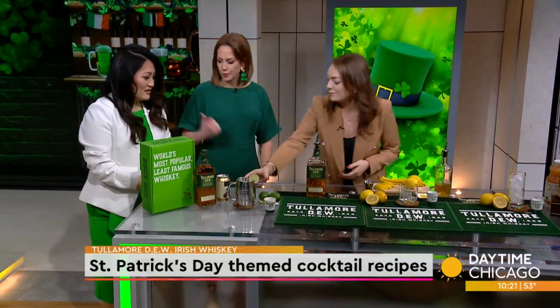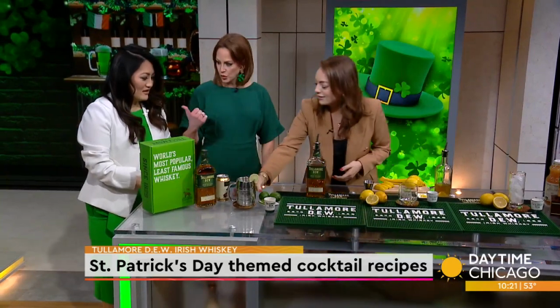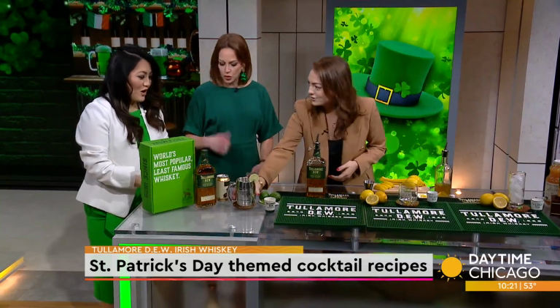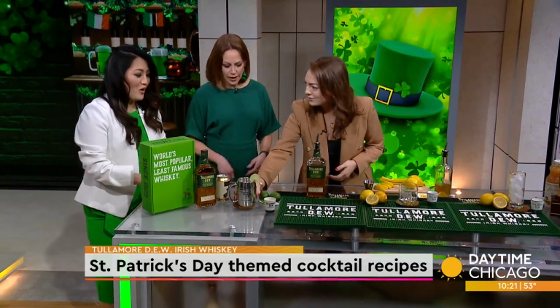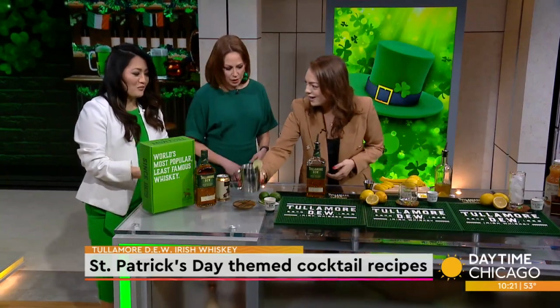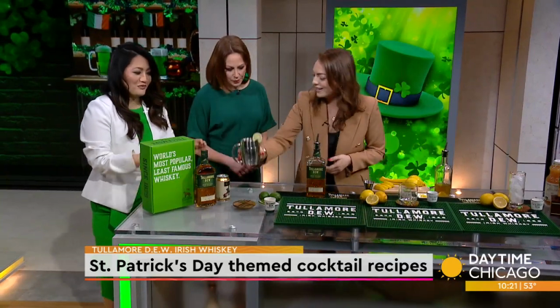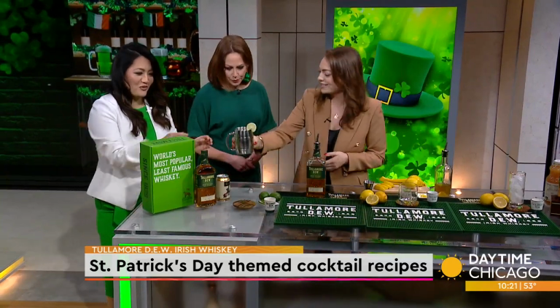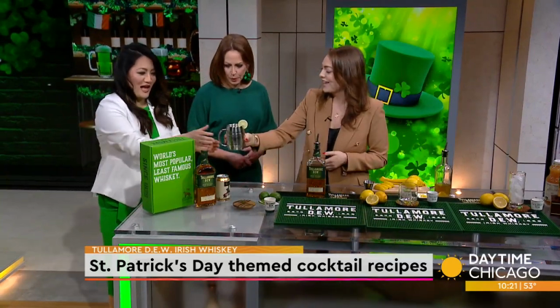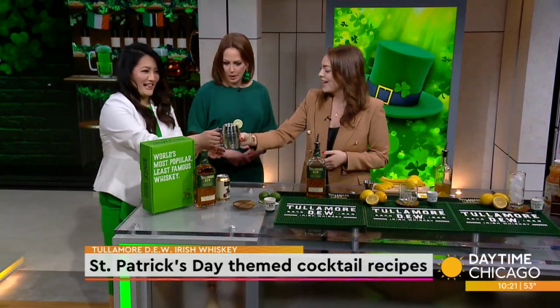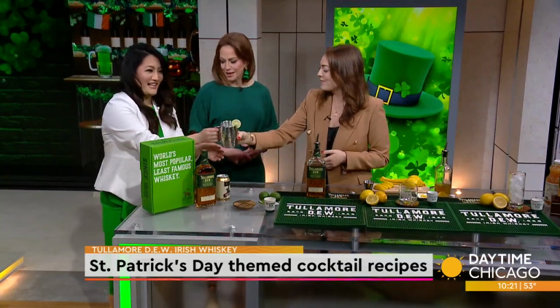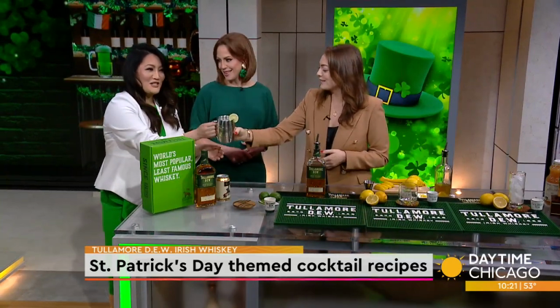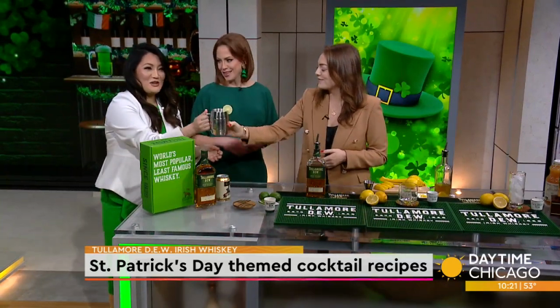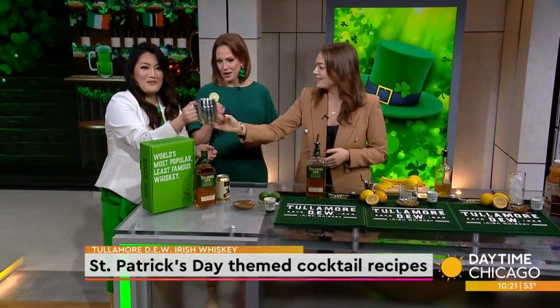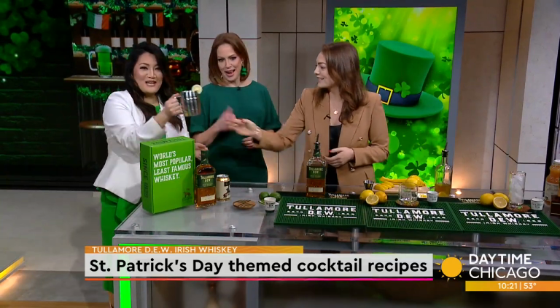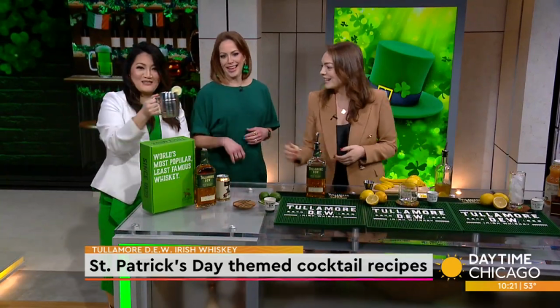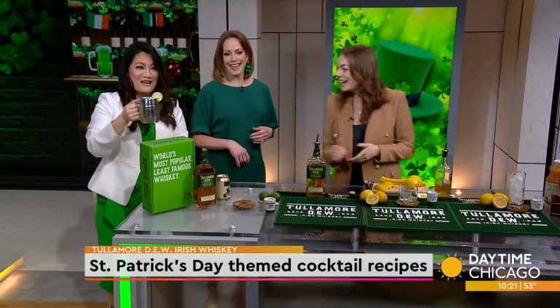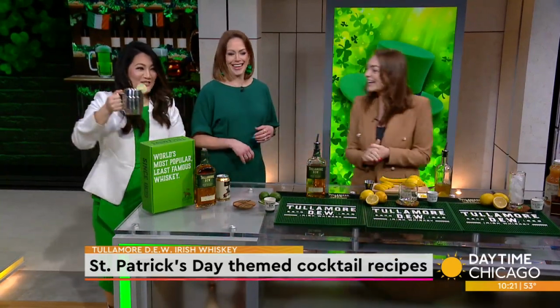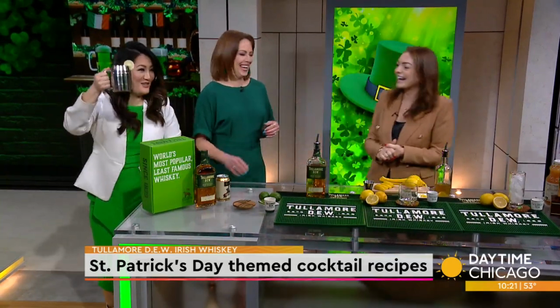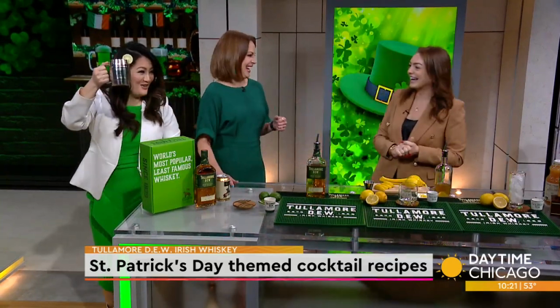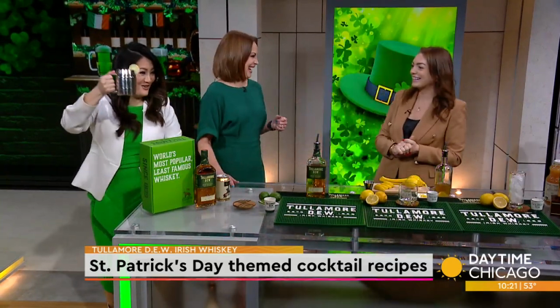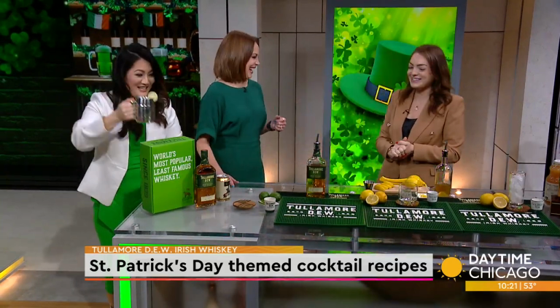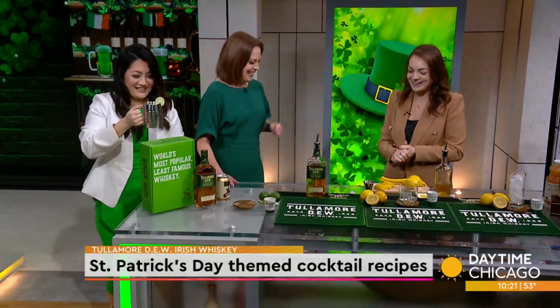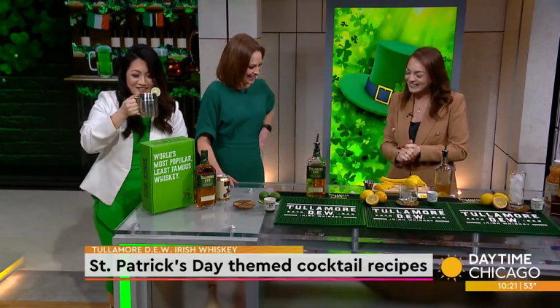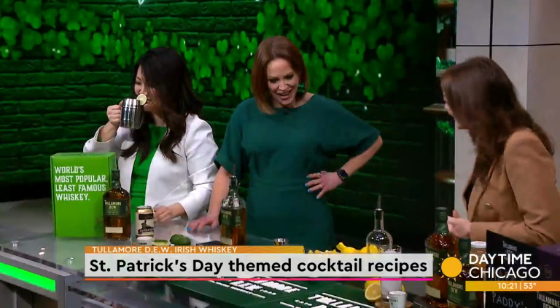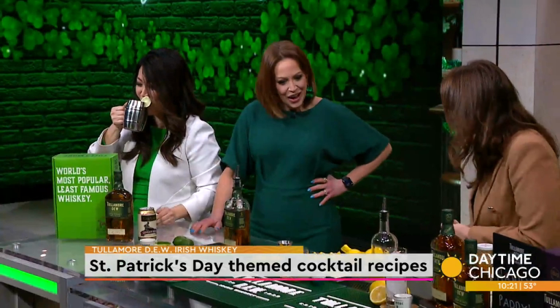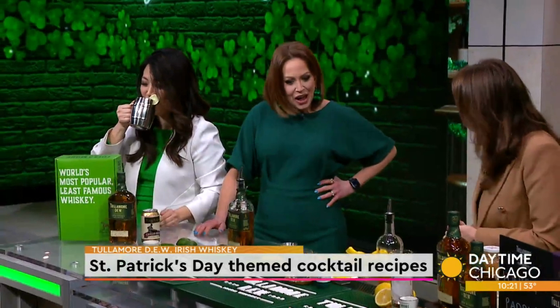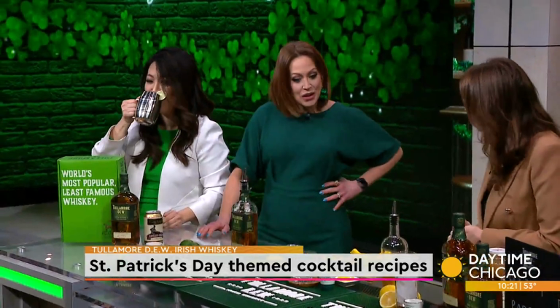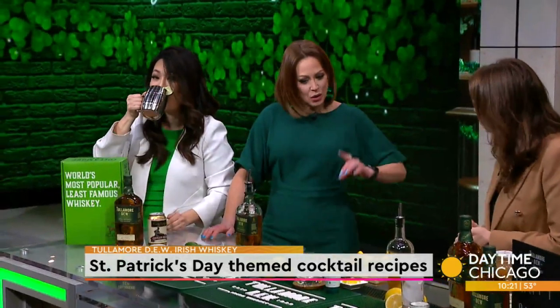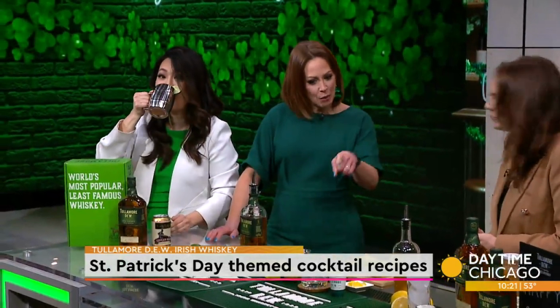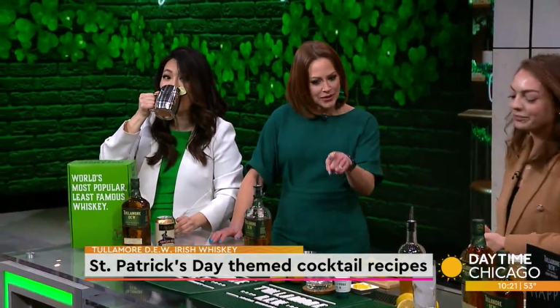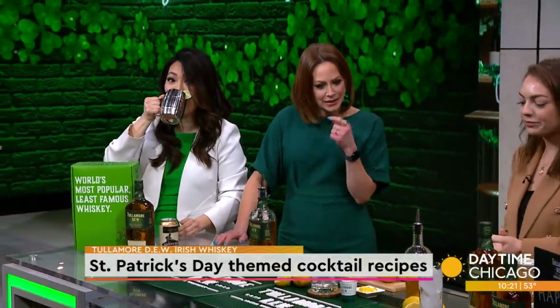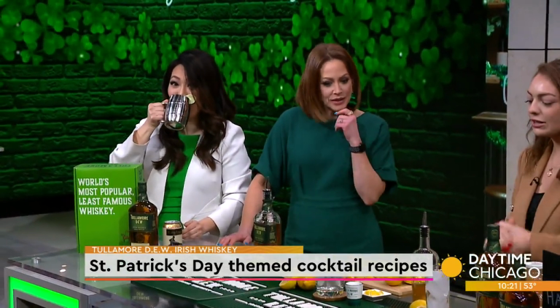Would anybody like to try that one? Happy St. Patrick's Day! What's the next one? It has a big ice cube in it and I know I'm going to like it.